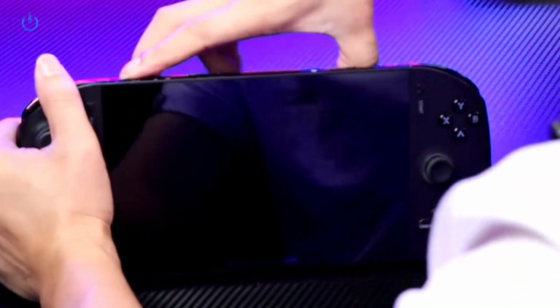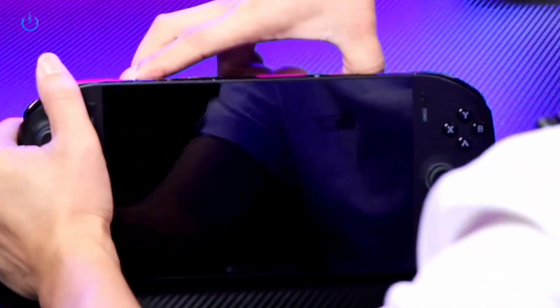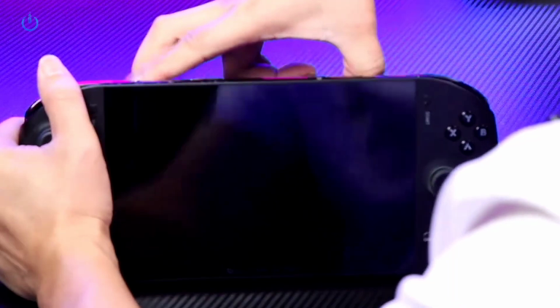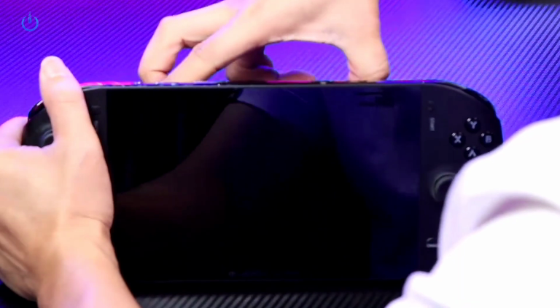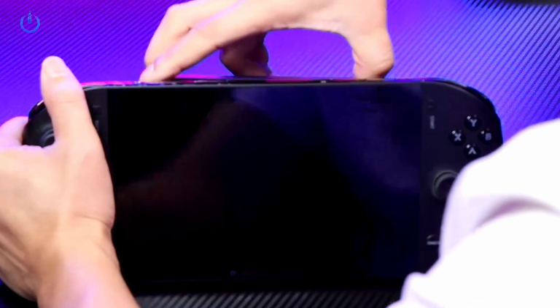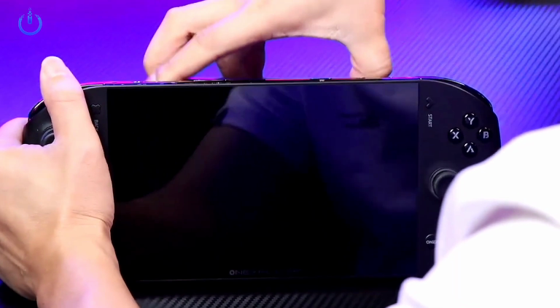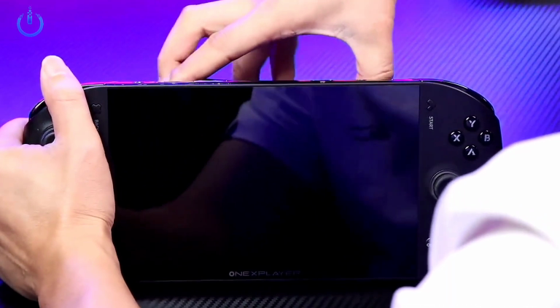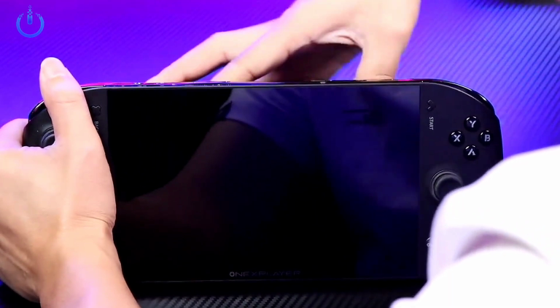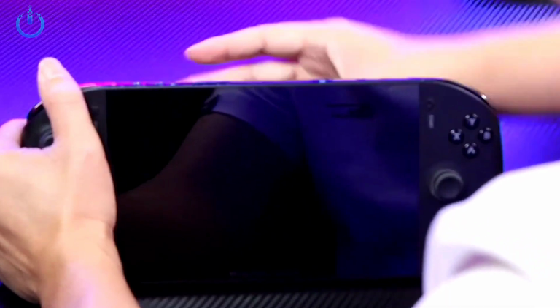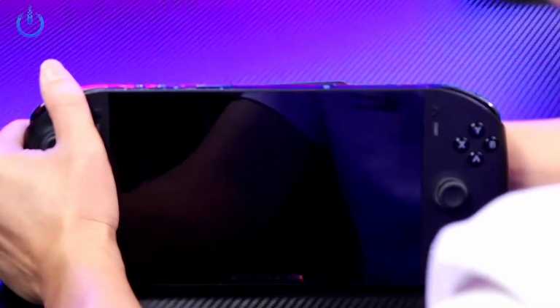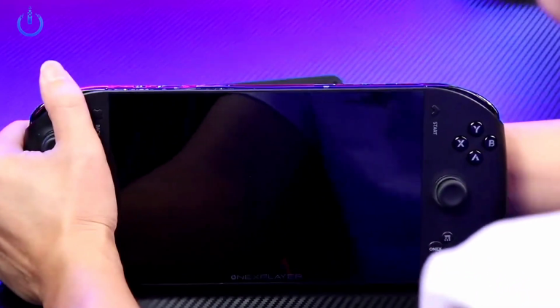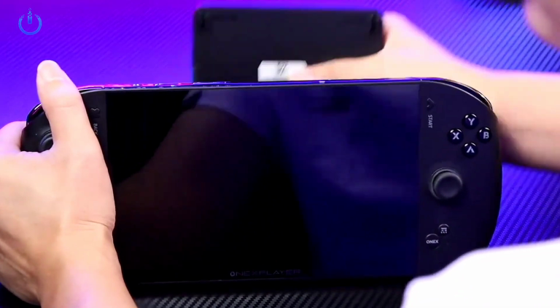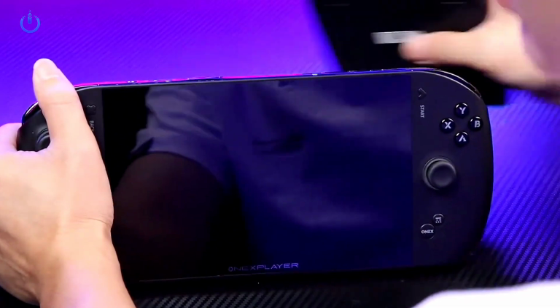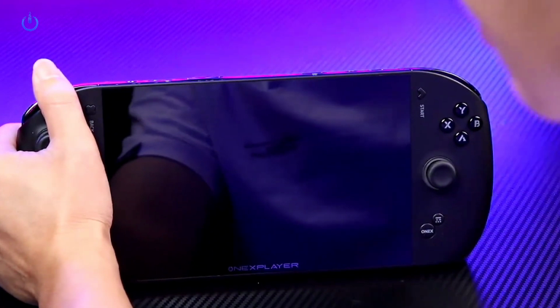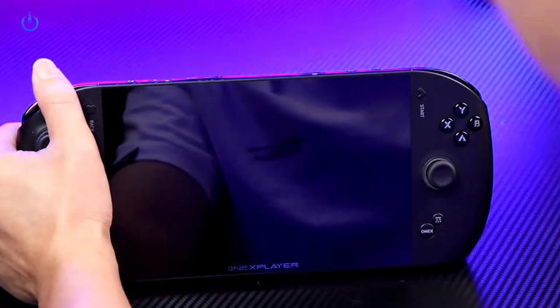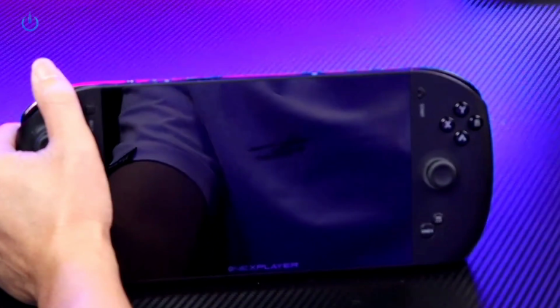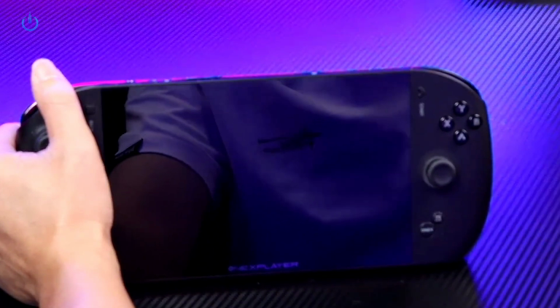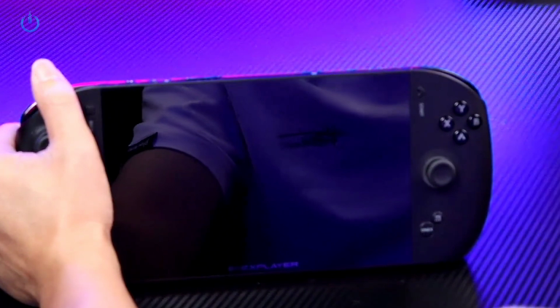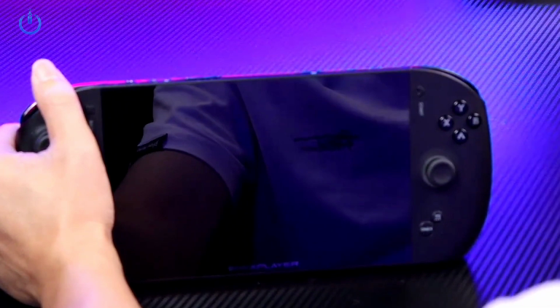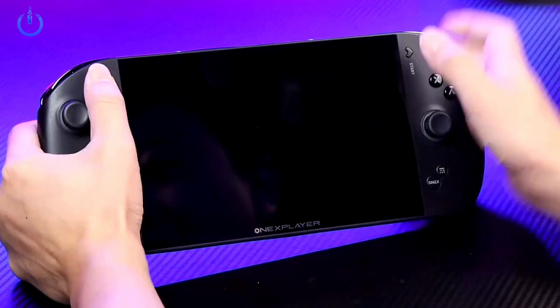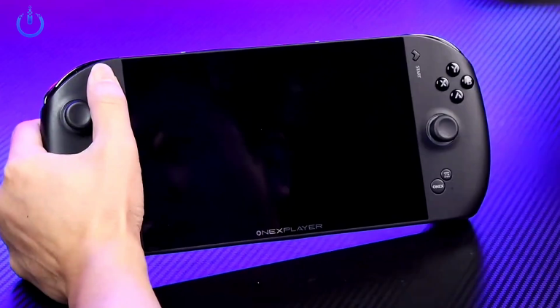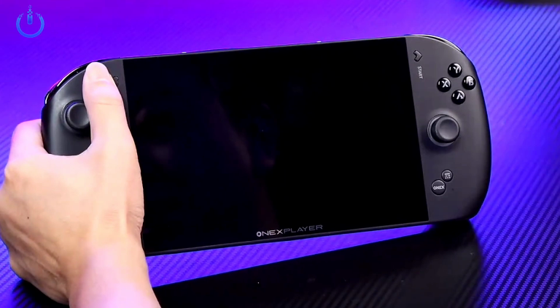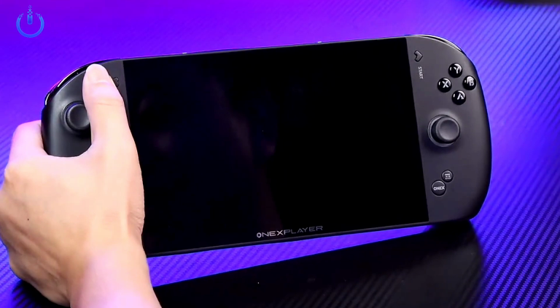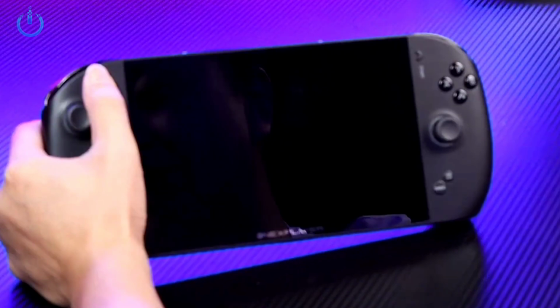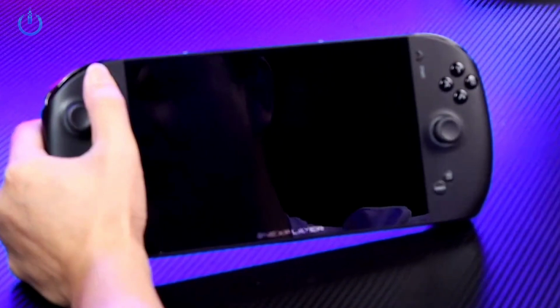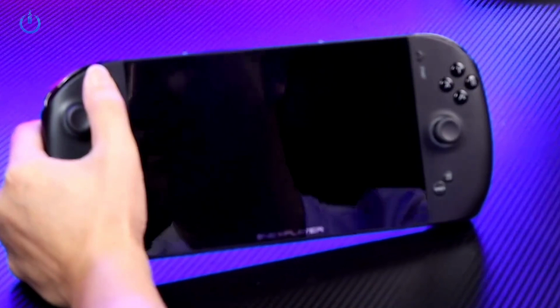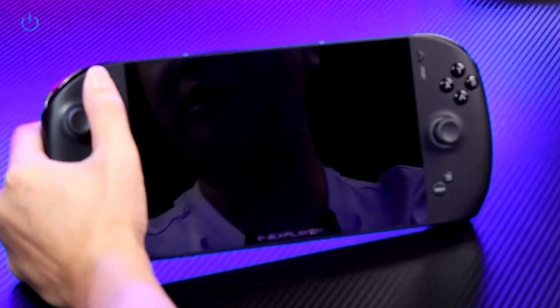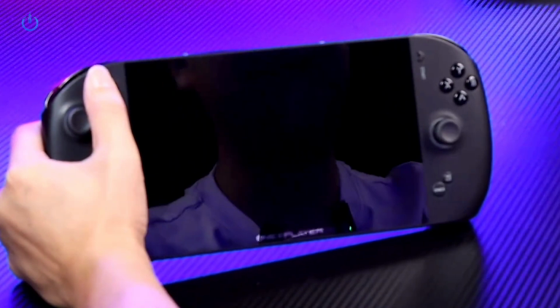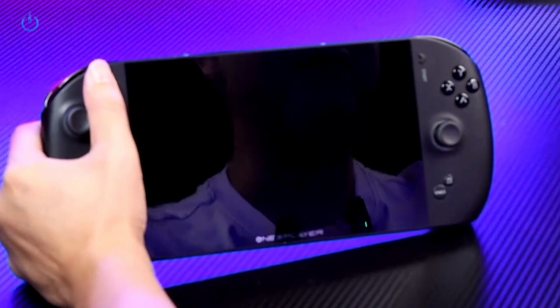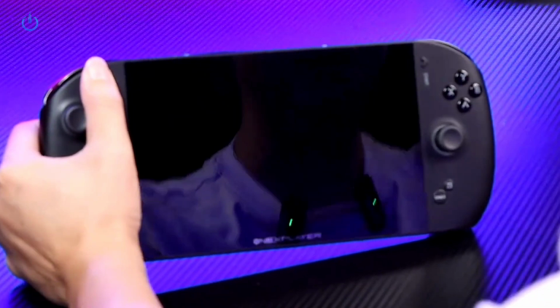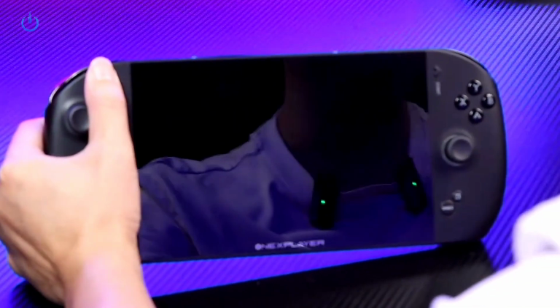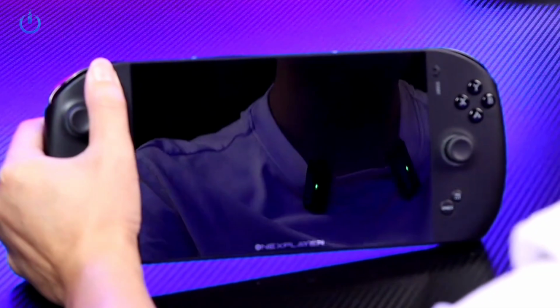We remove the current battery and replace it with a fully charged one. After that, we press the power button to turn on the device.